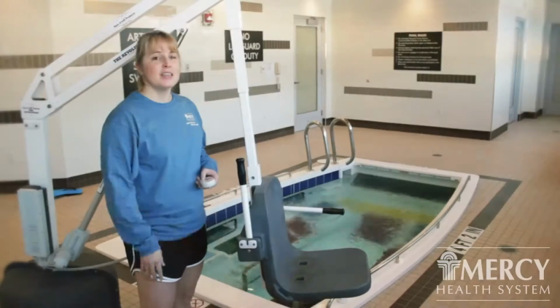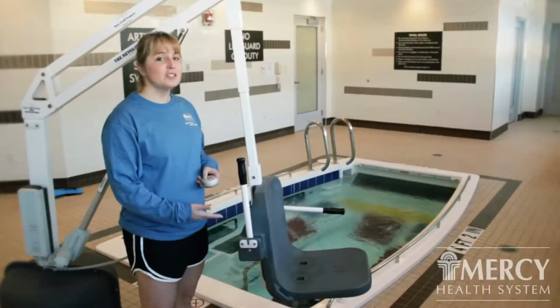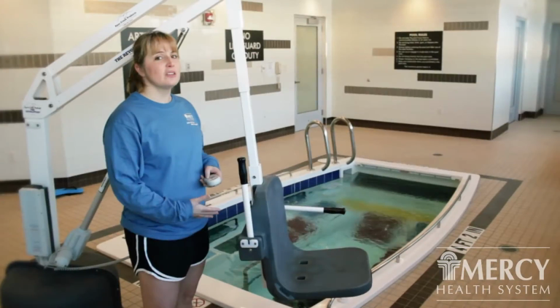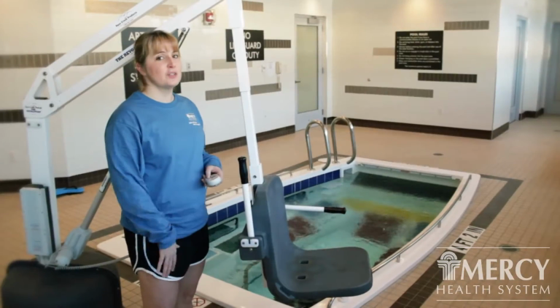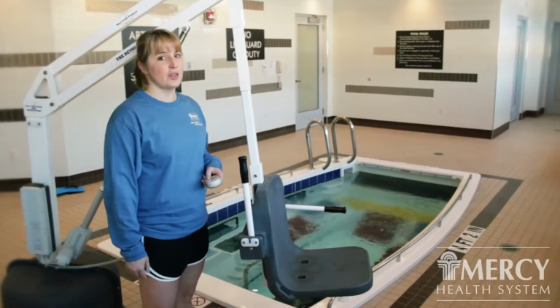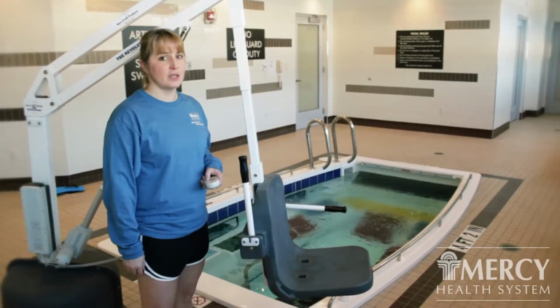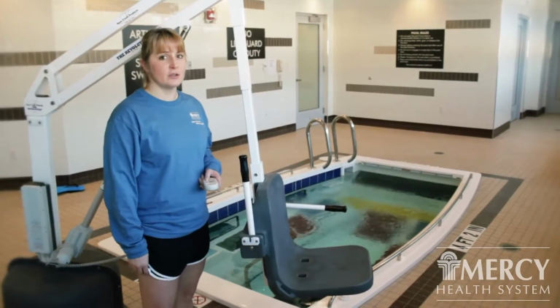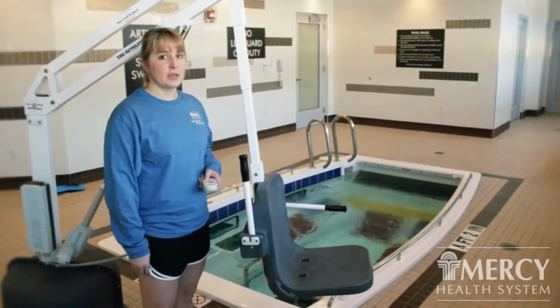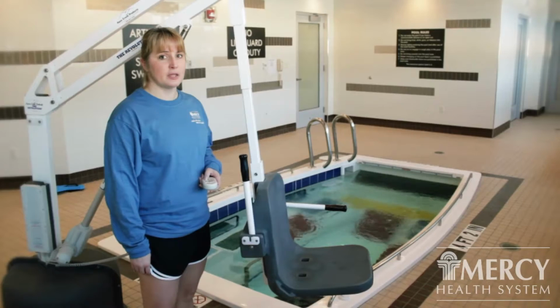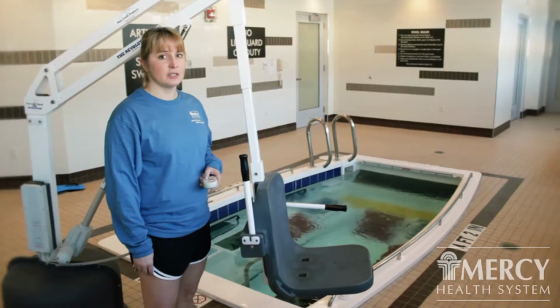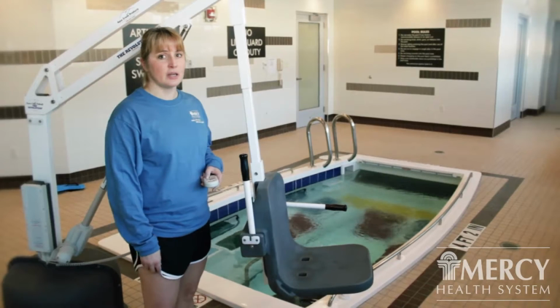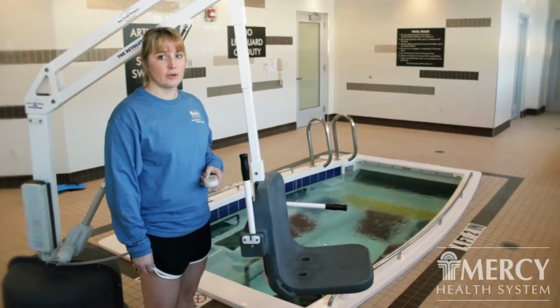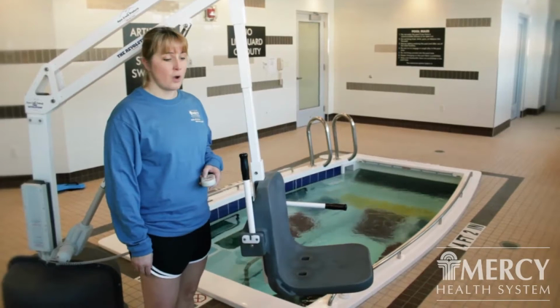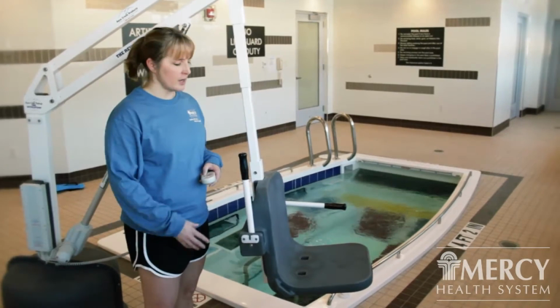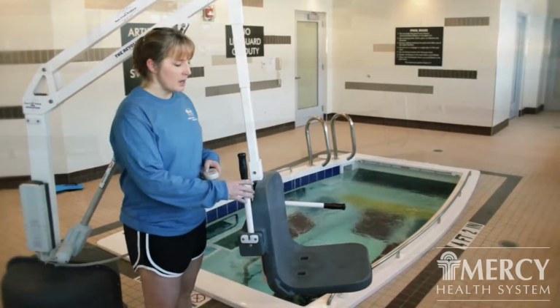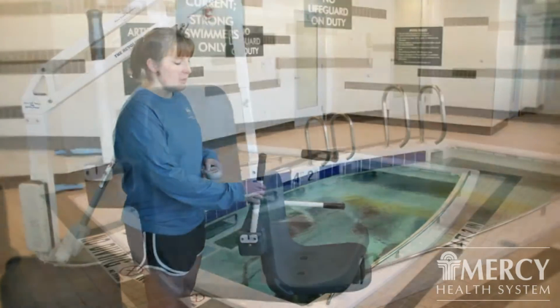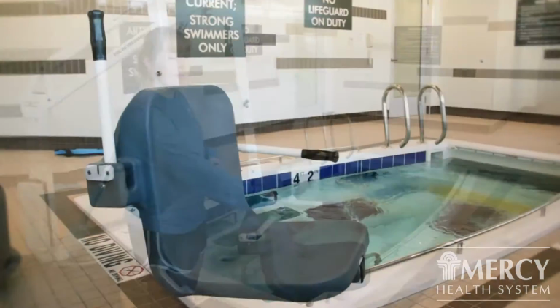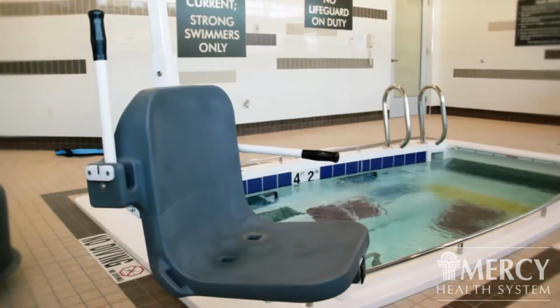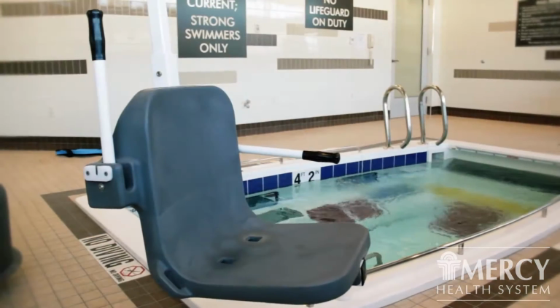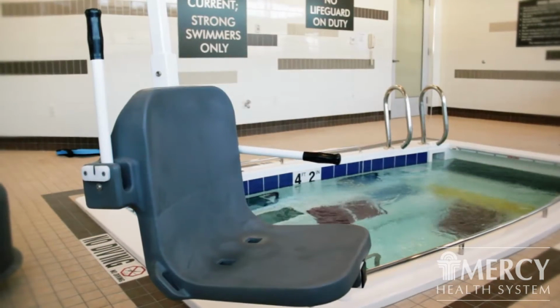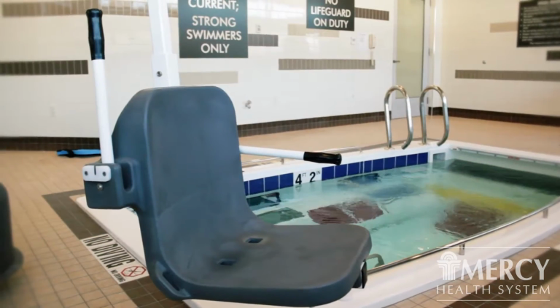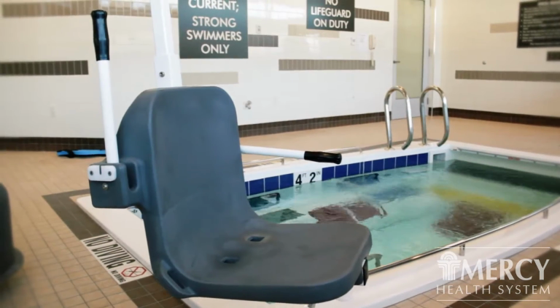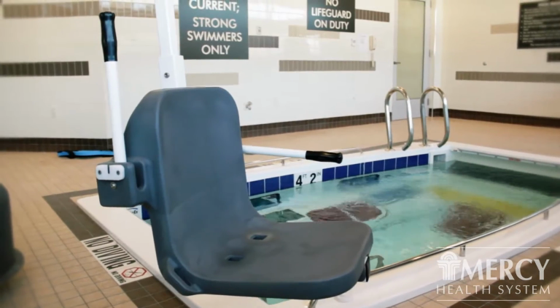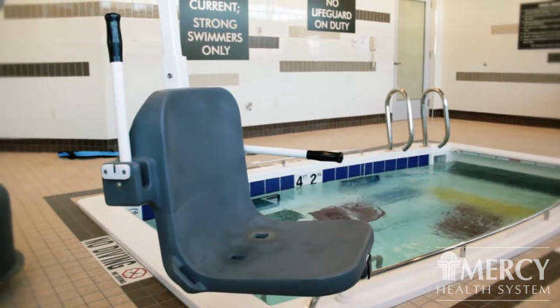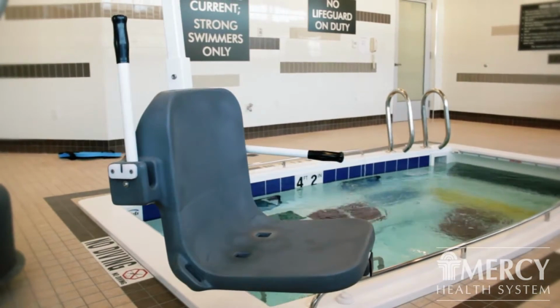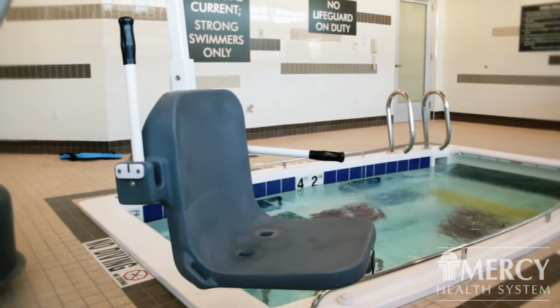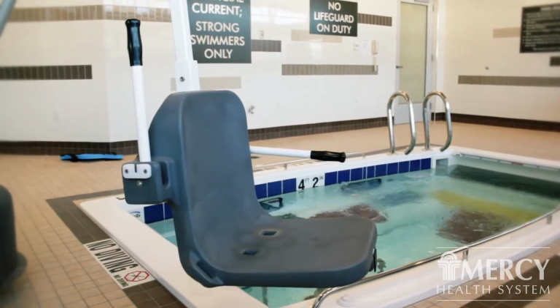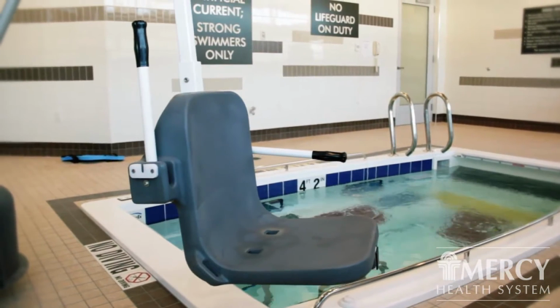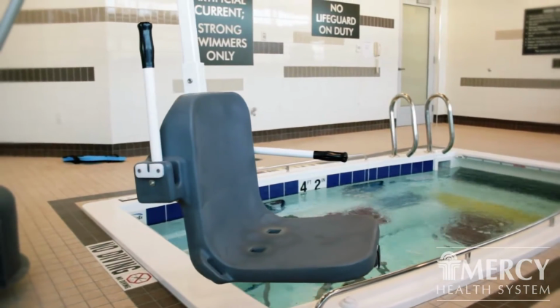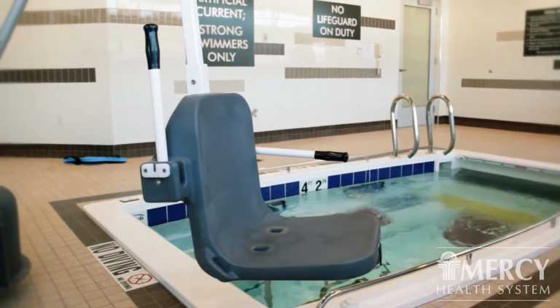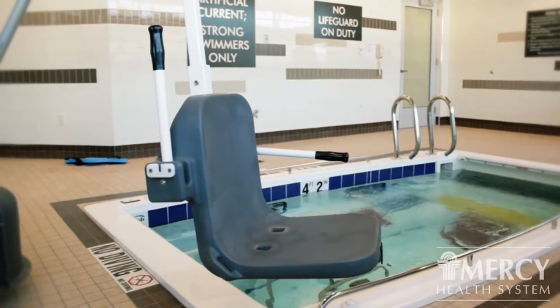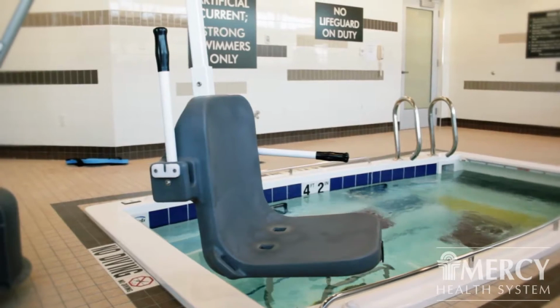This is our lift chair that we can use to get patients in and out of the water. We can move them safely over the water and in without having to use the ladder.